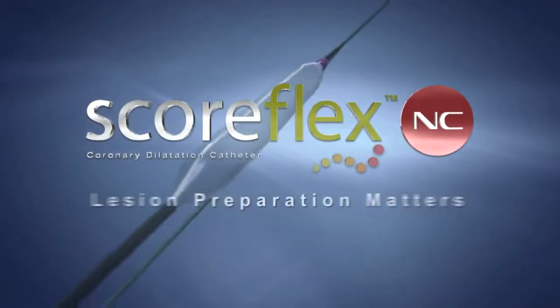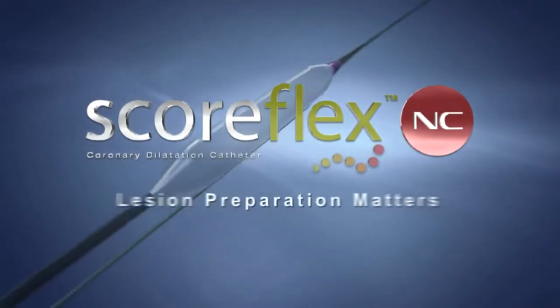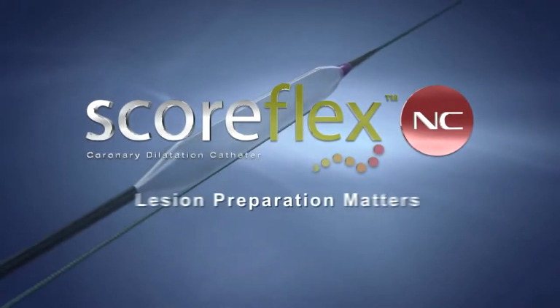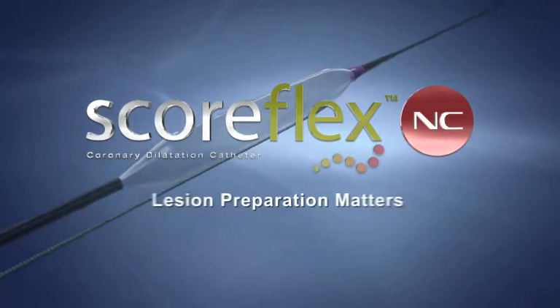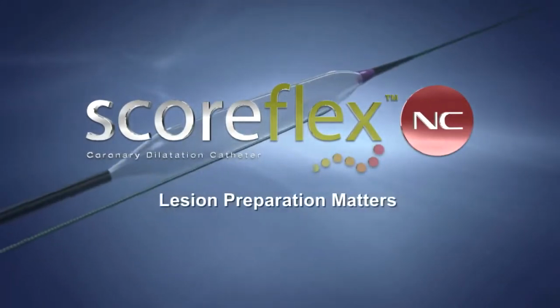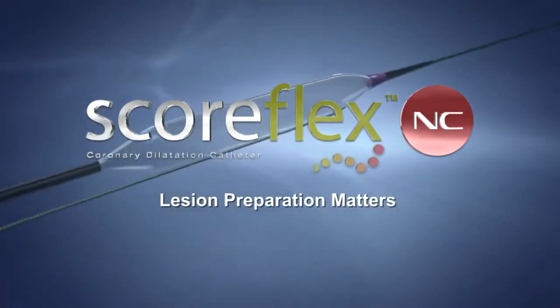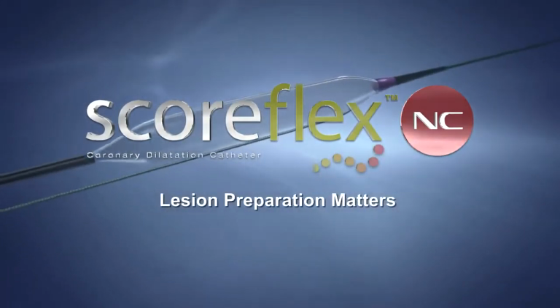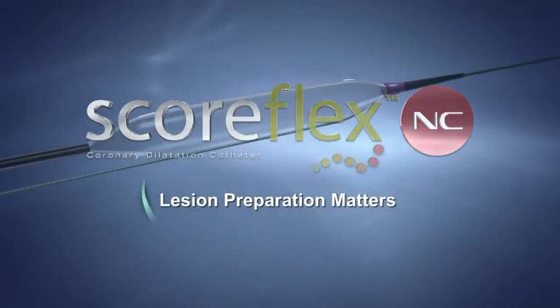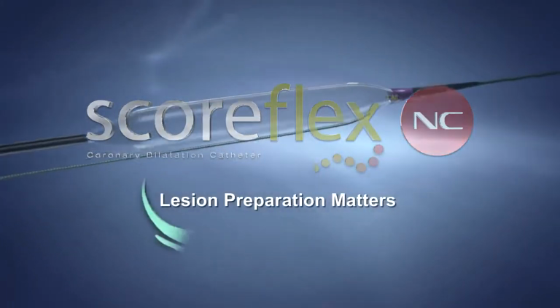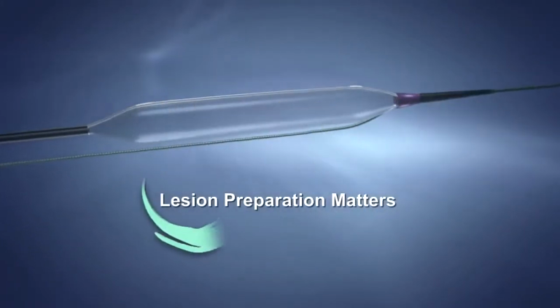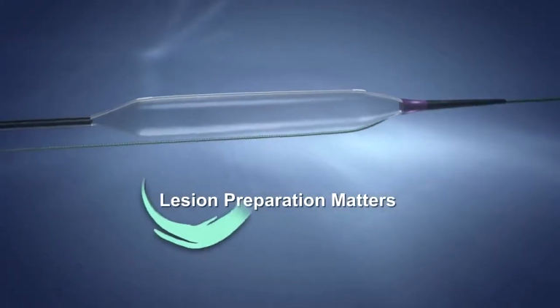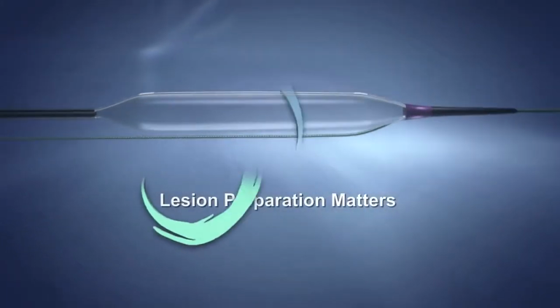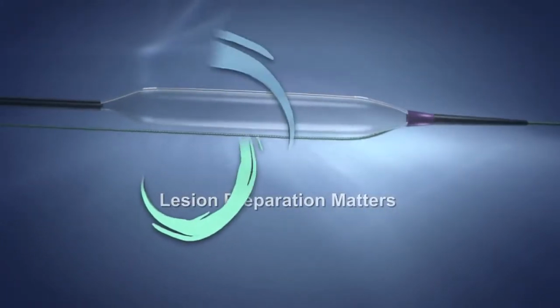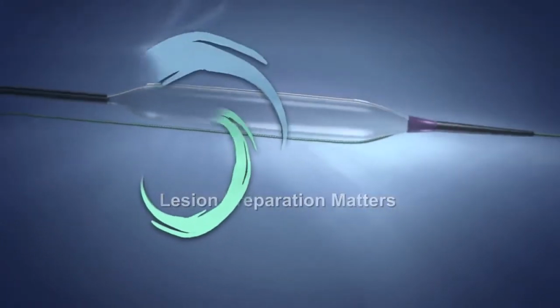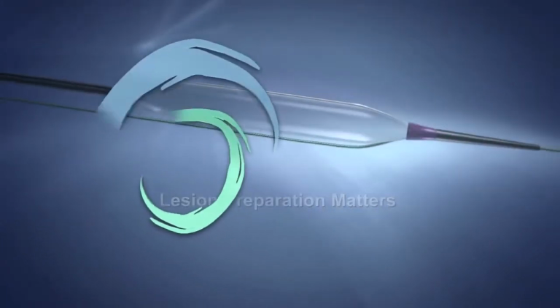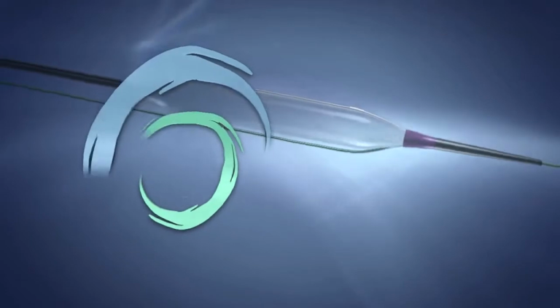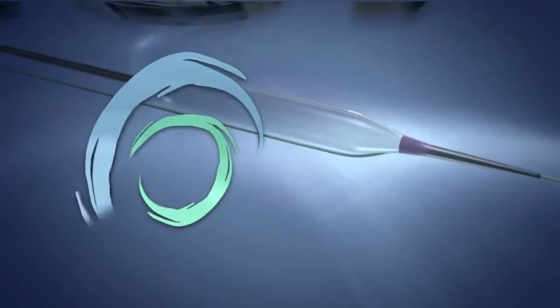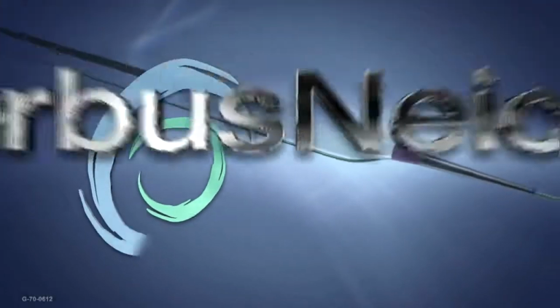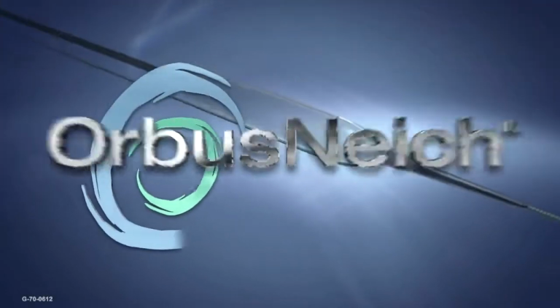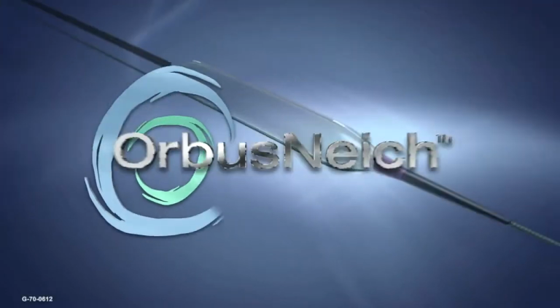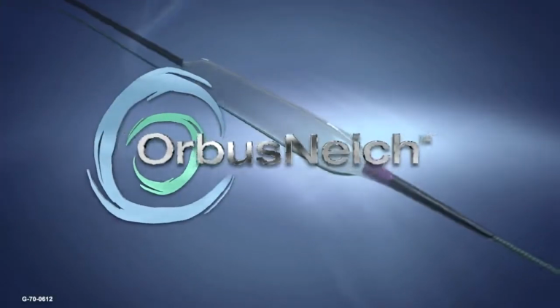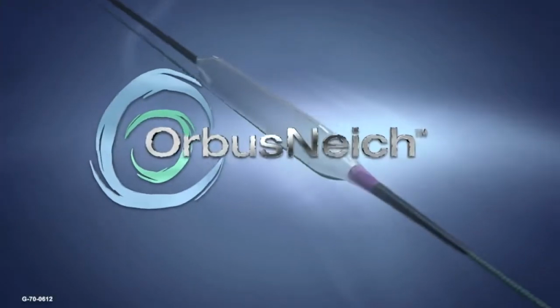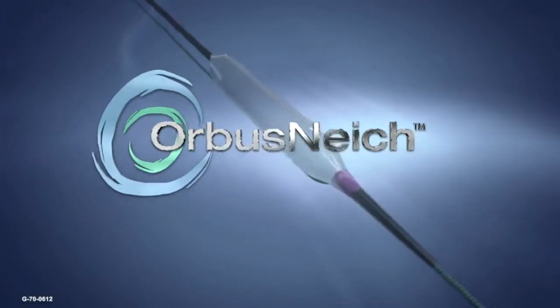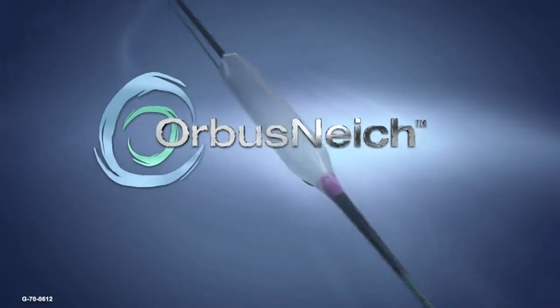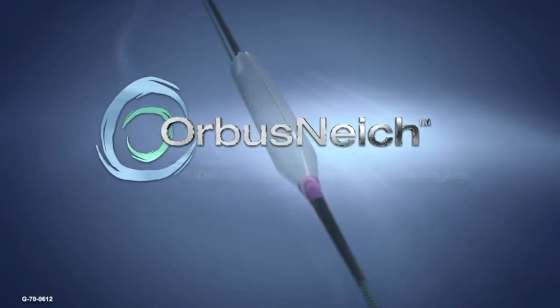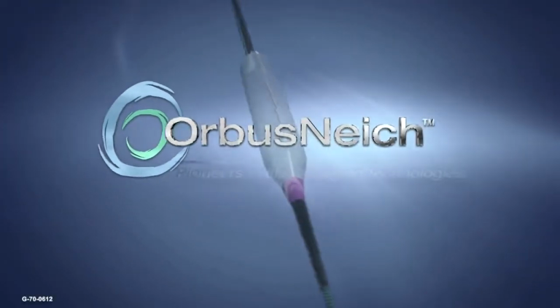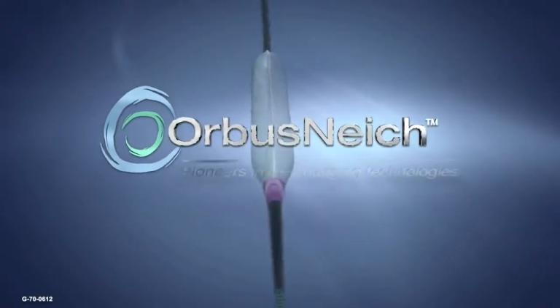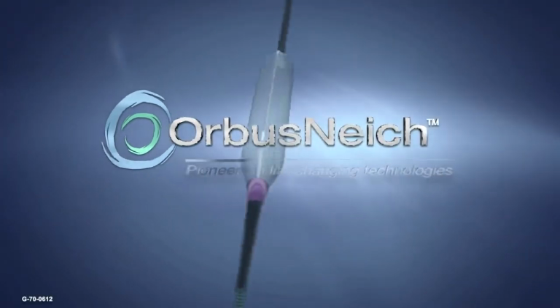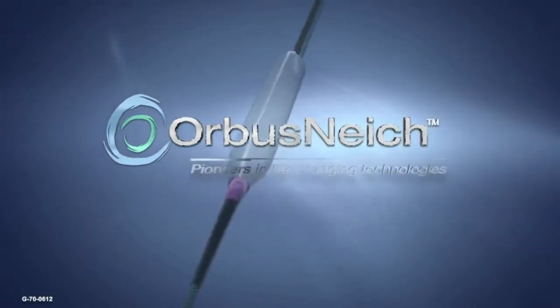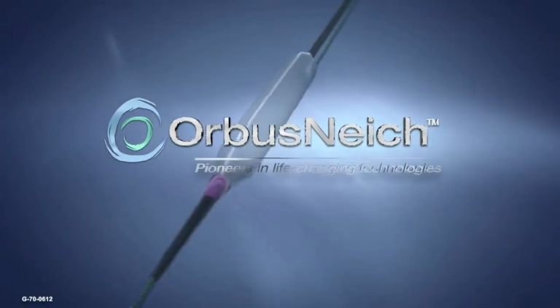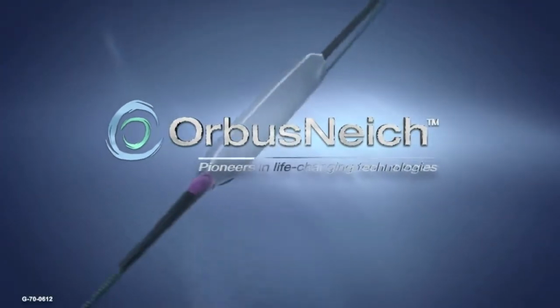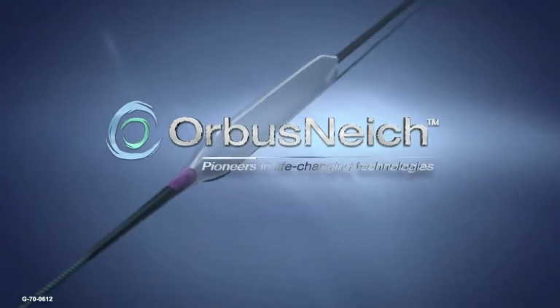Lesion preparation matters. For more information, visit www.orbisNiche.com.